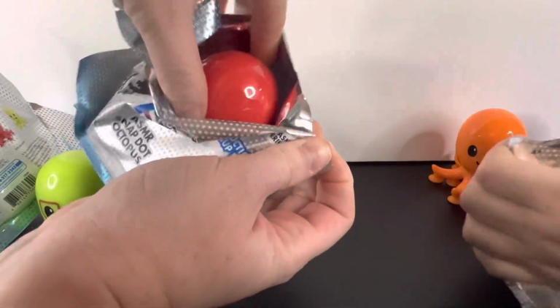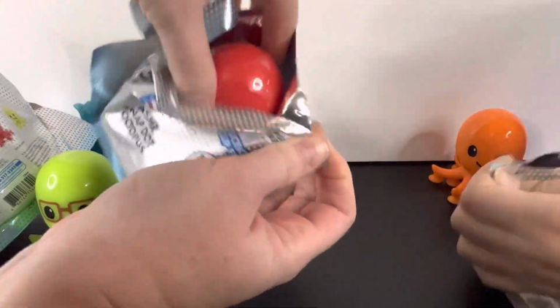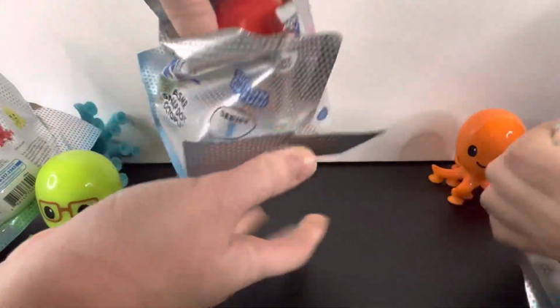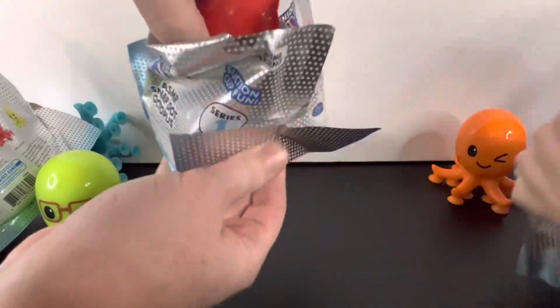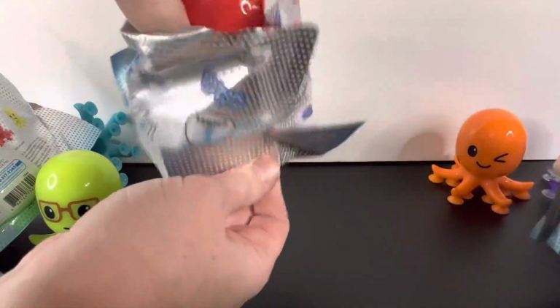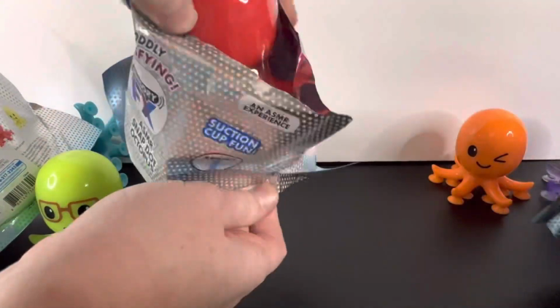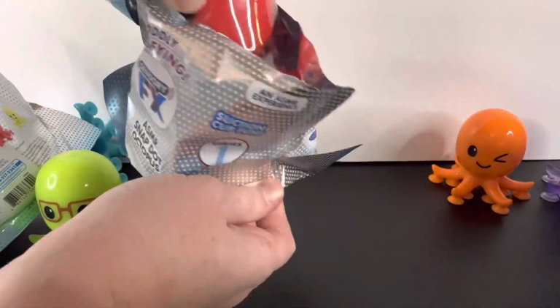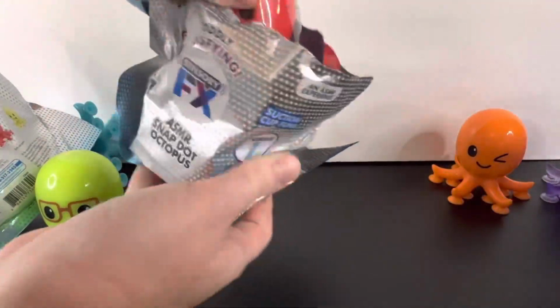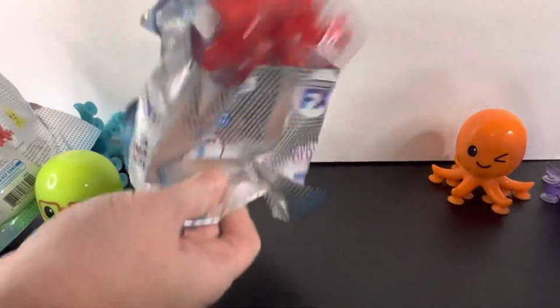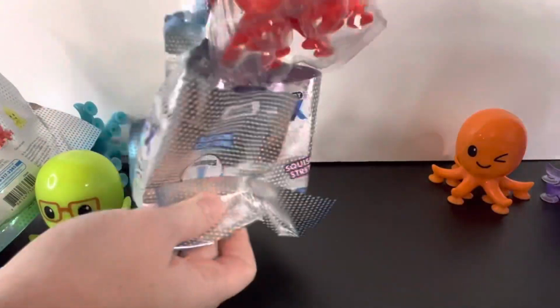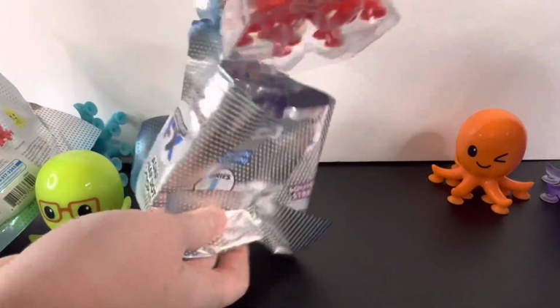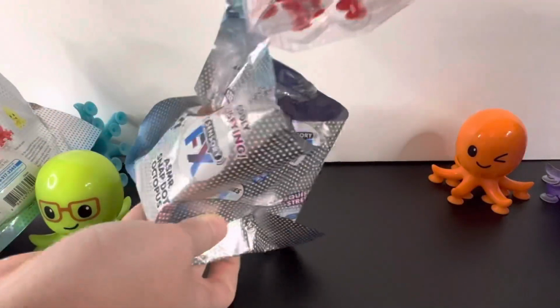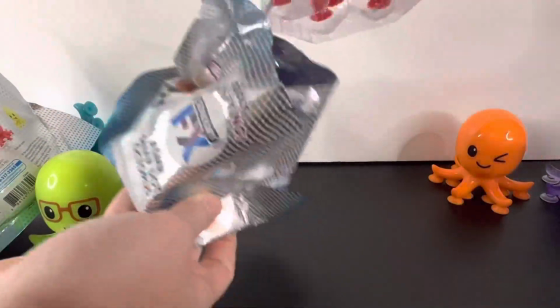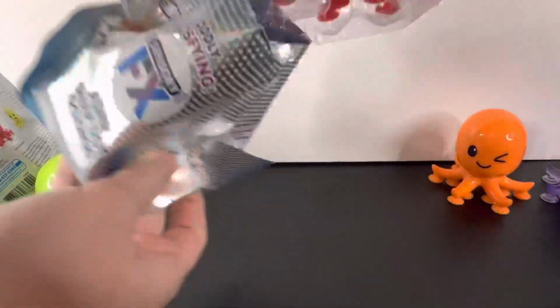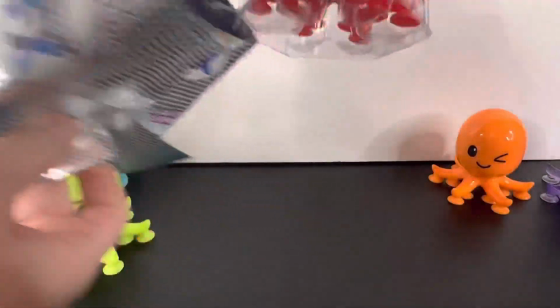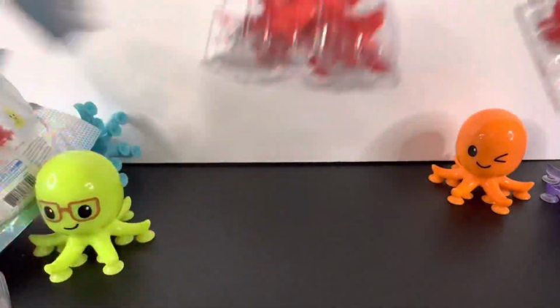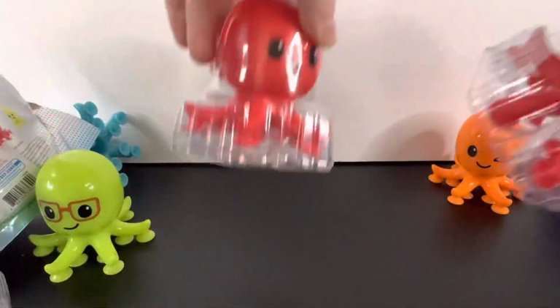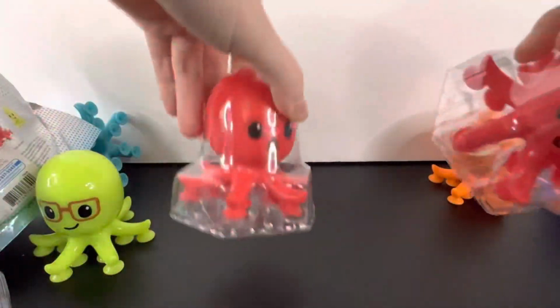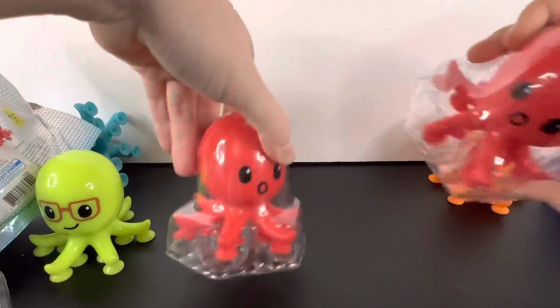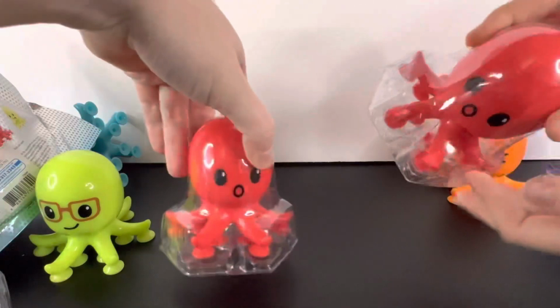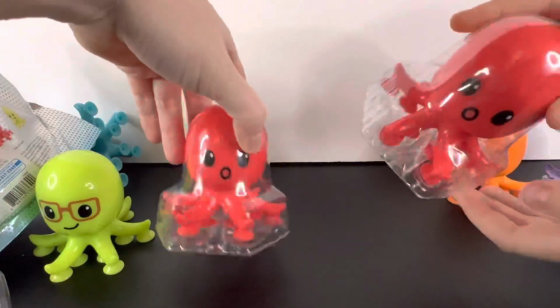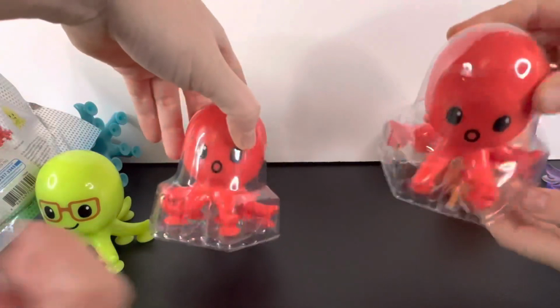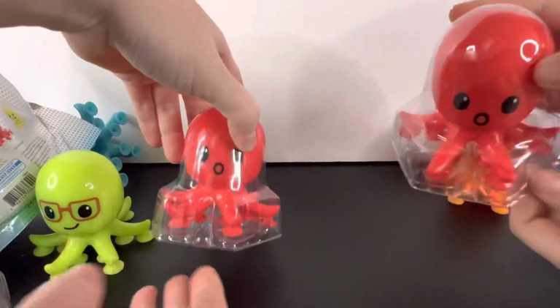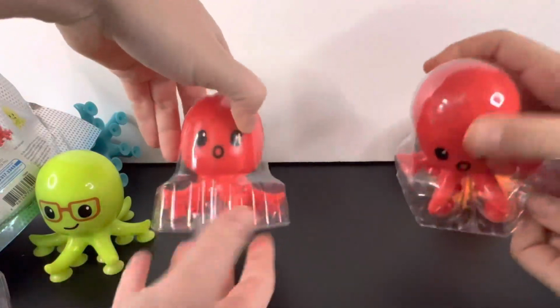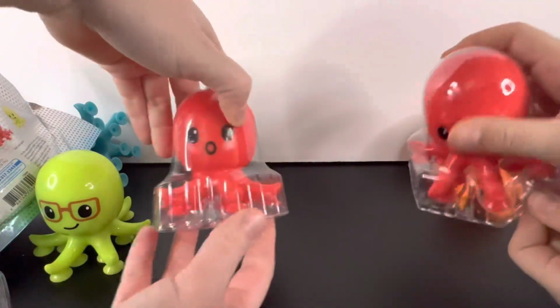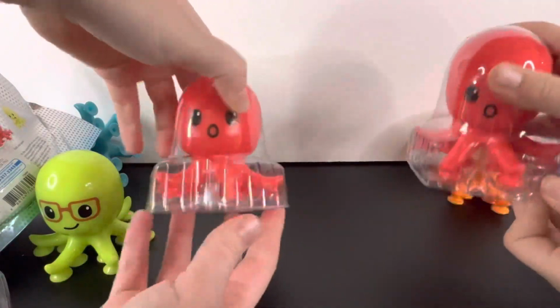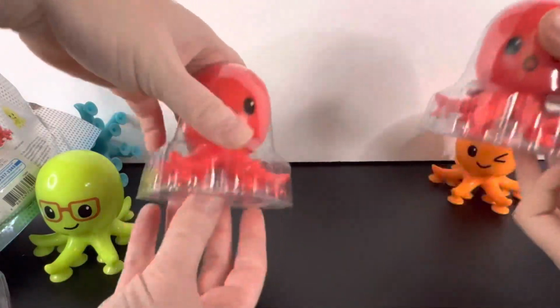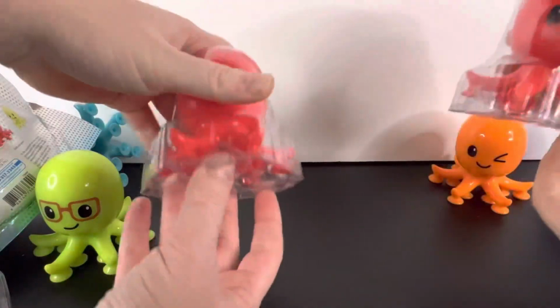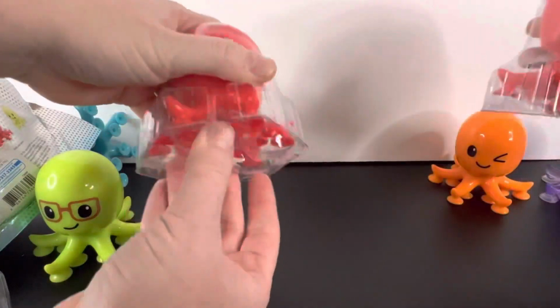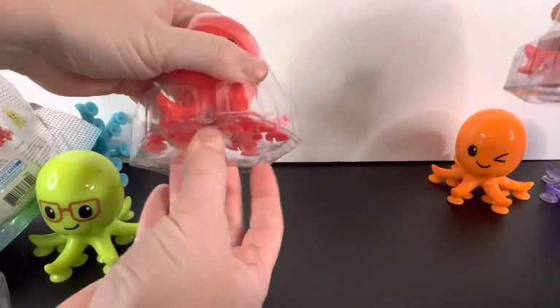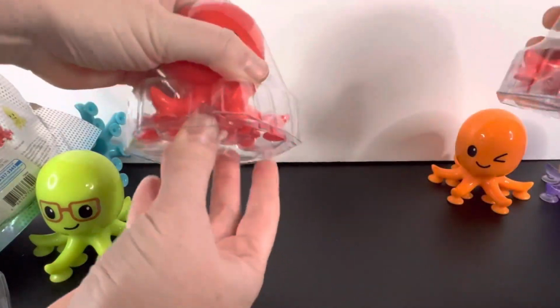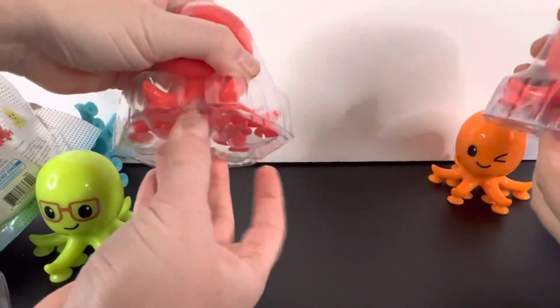We got a red one. And another red. And the same last one.